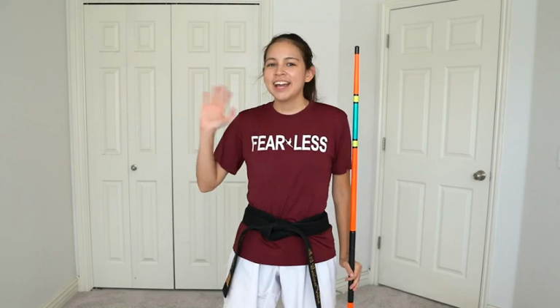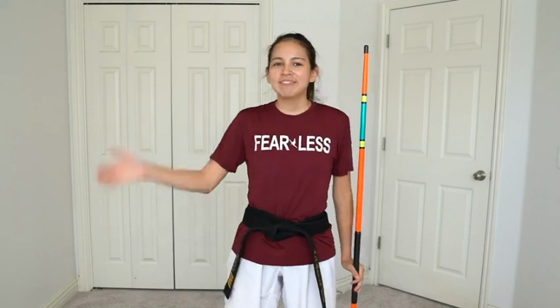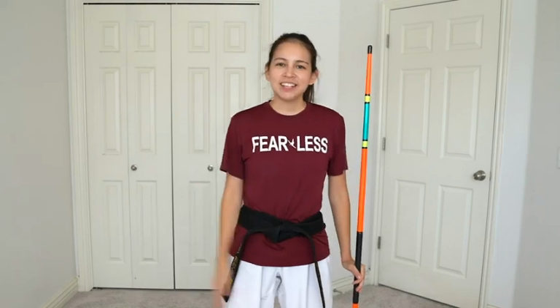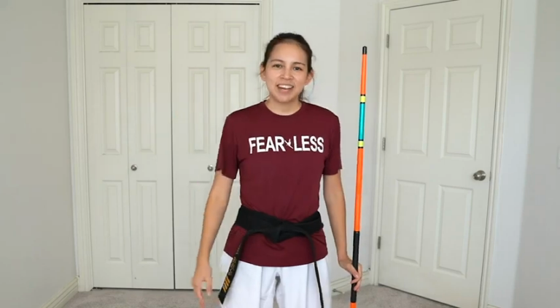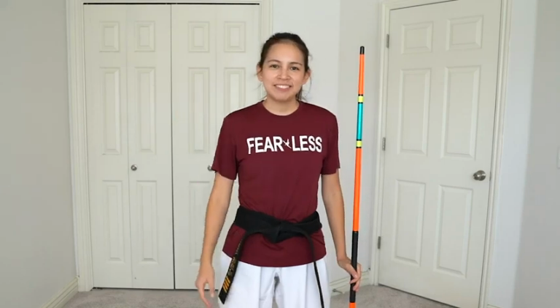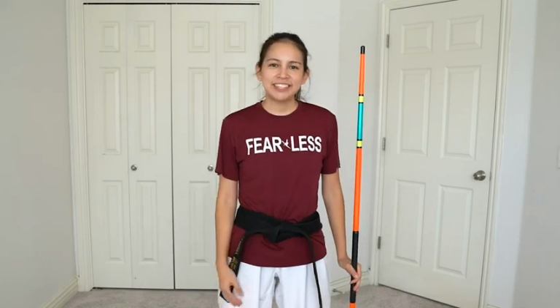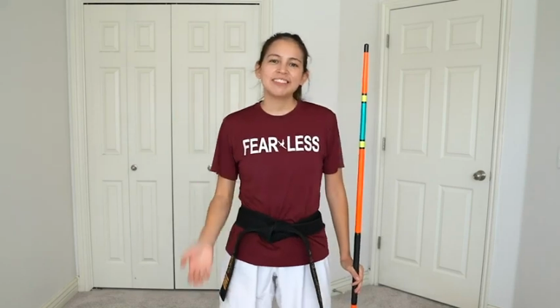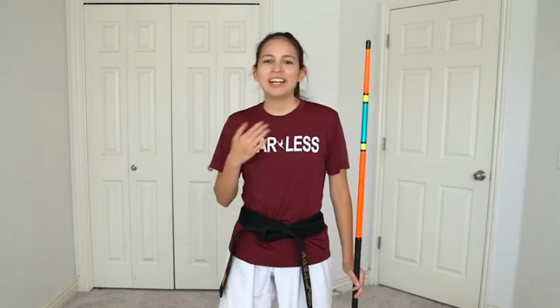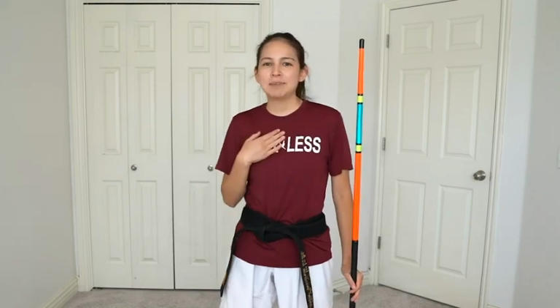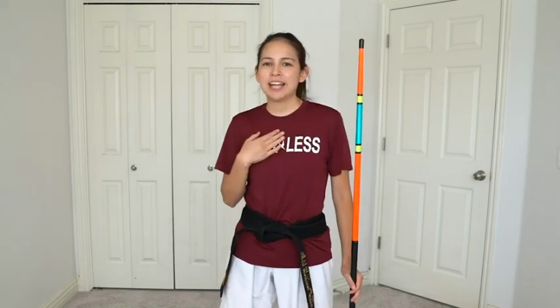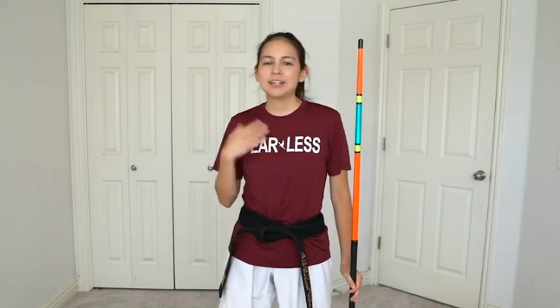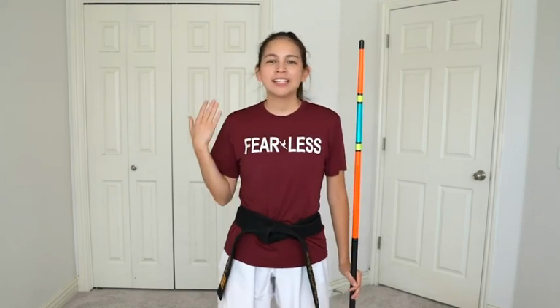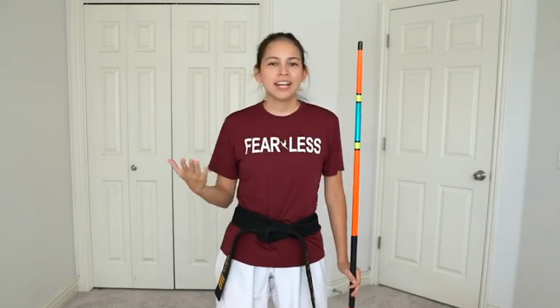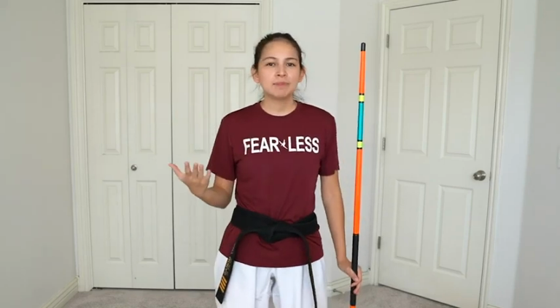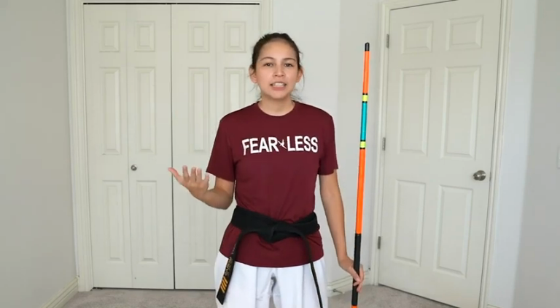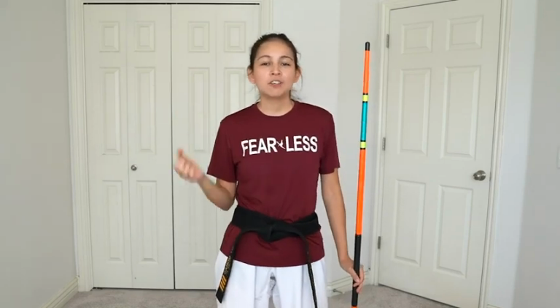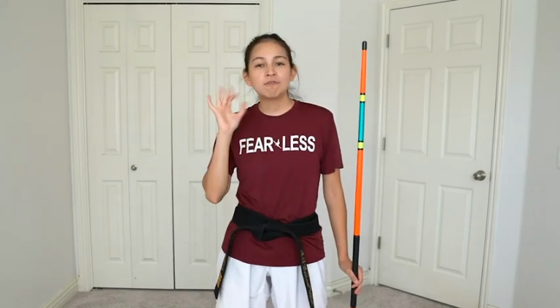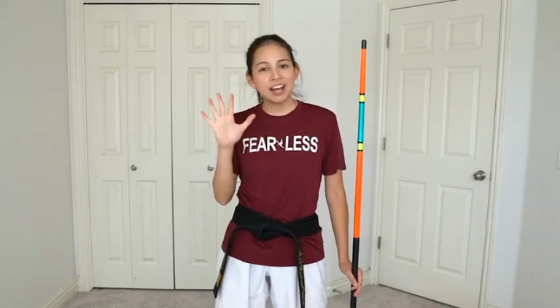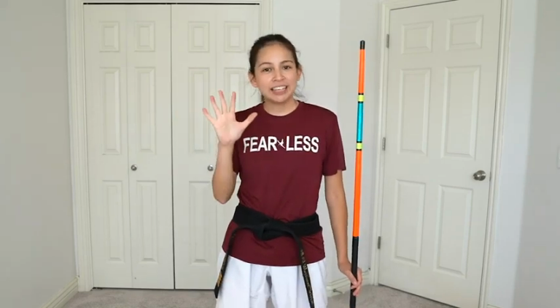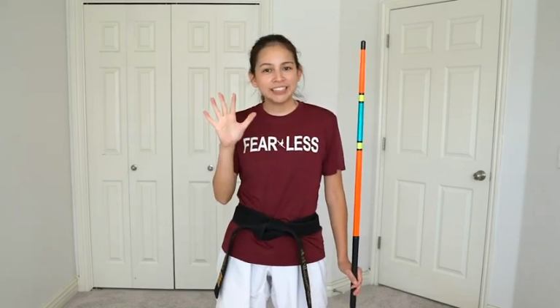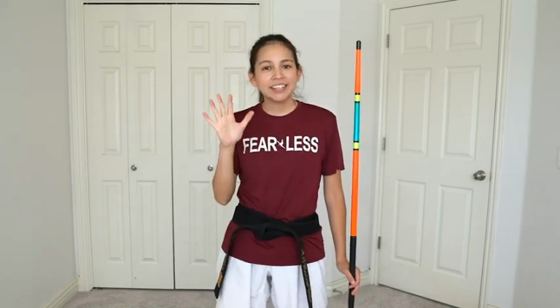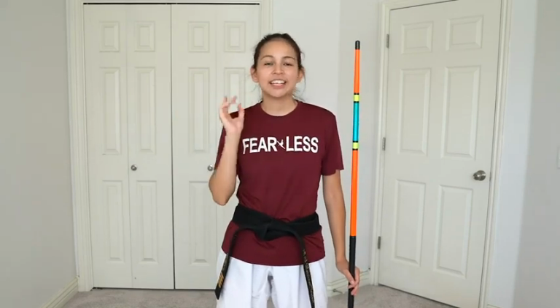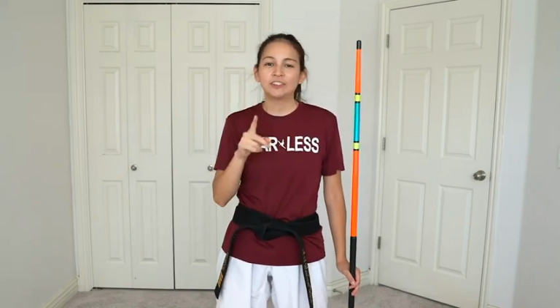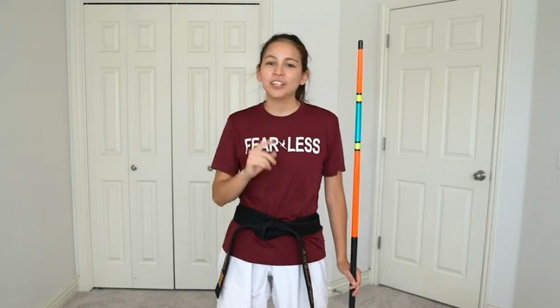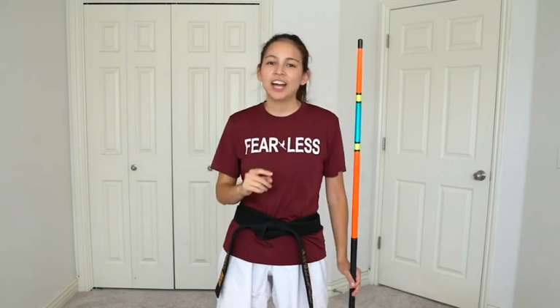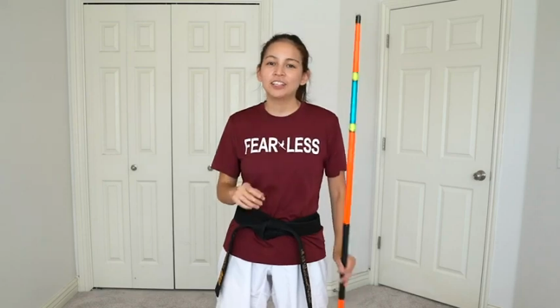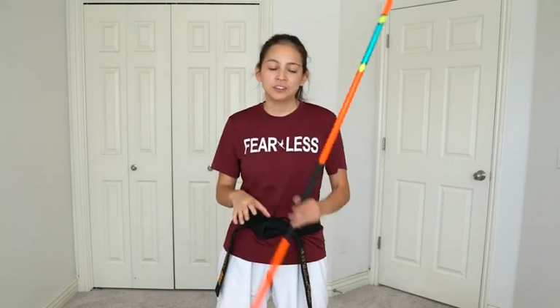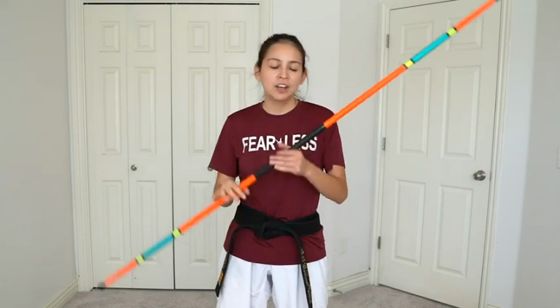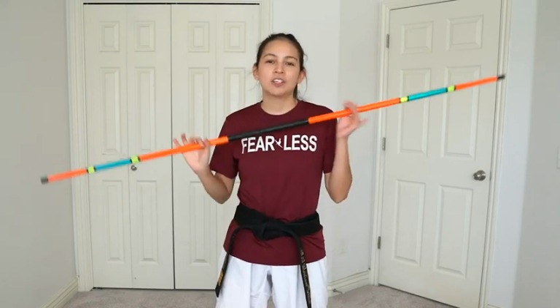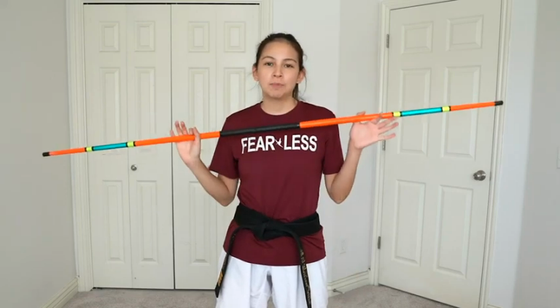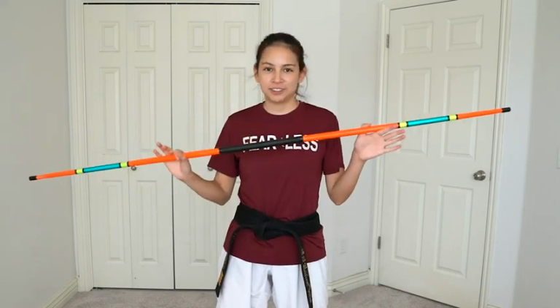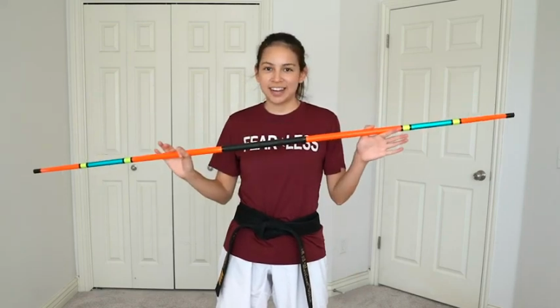Hey! Welcome back to my channel! My name is Samrie and today I'm going to be teaching you five easy tricks that you can learn how to do with your bow staff.